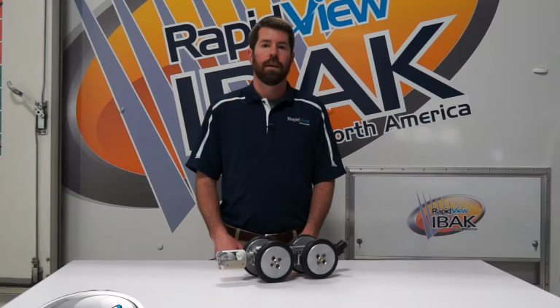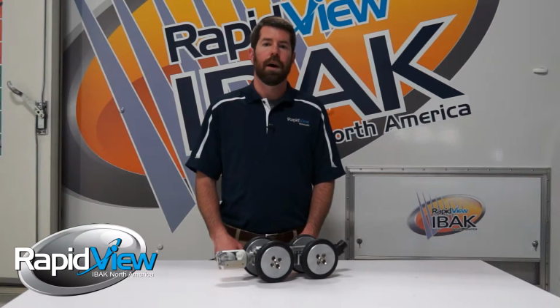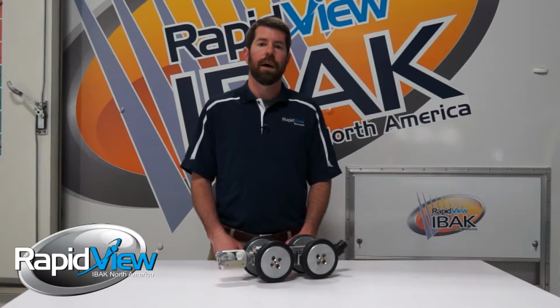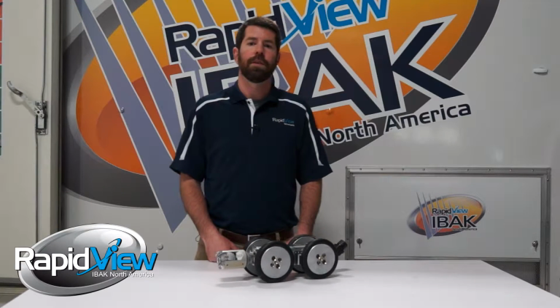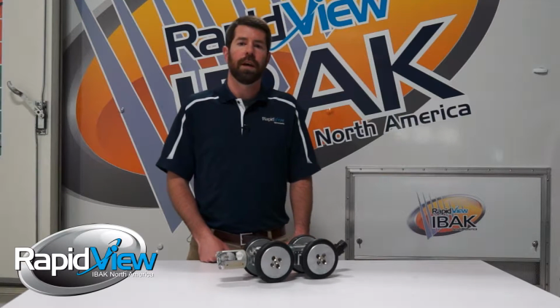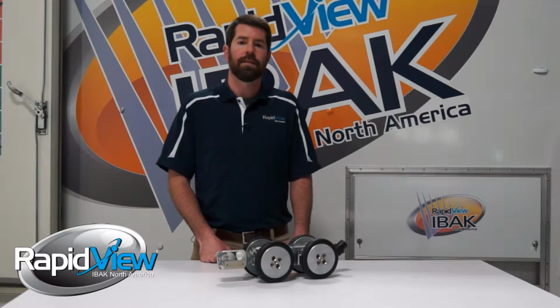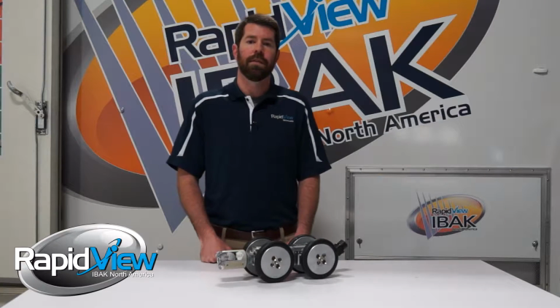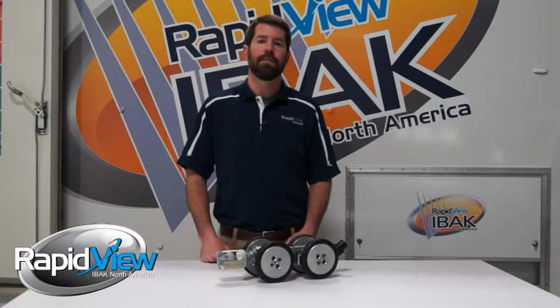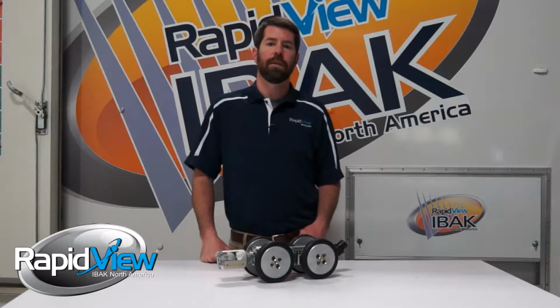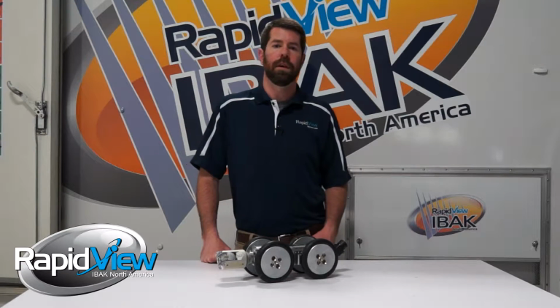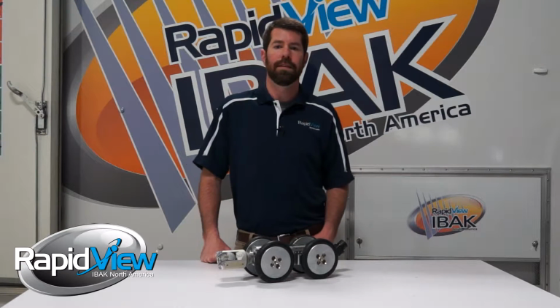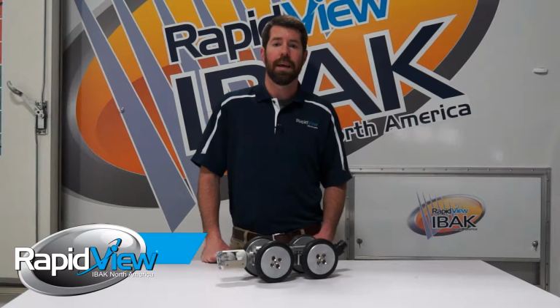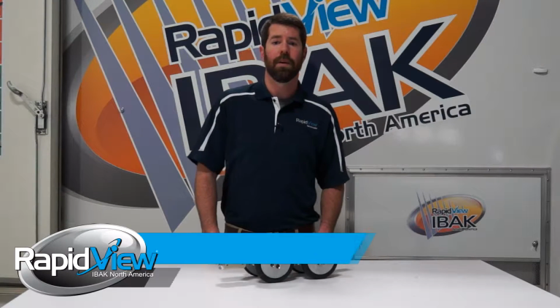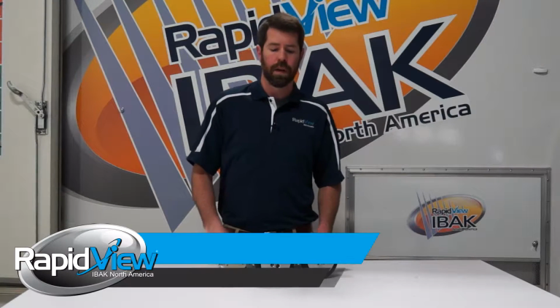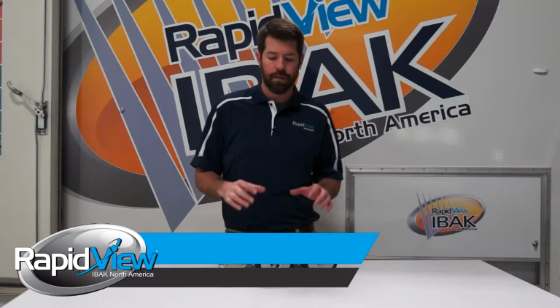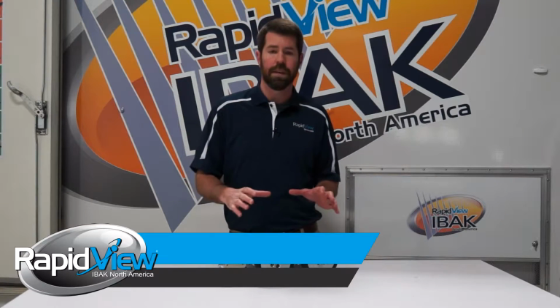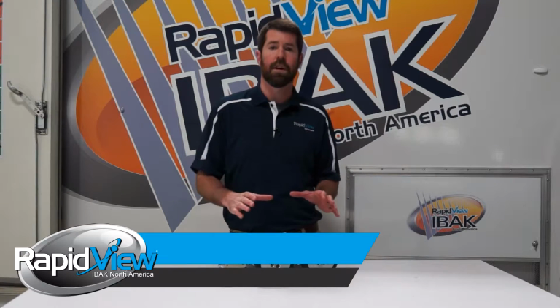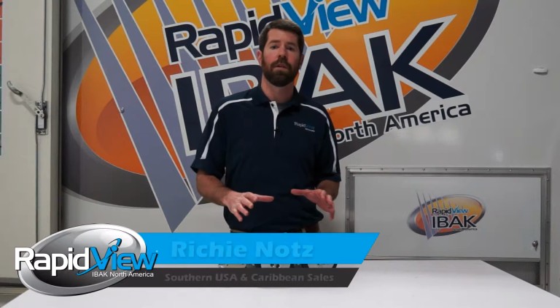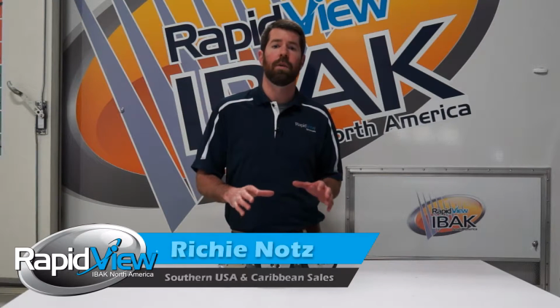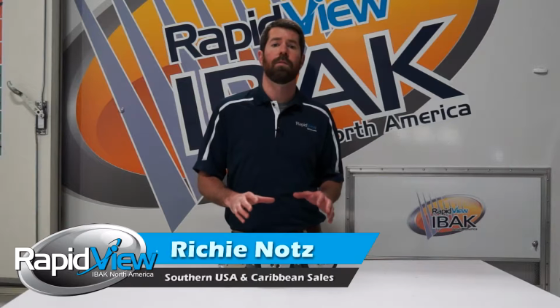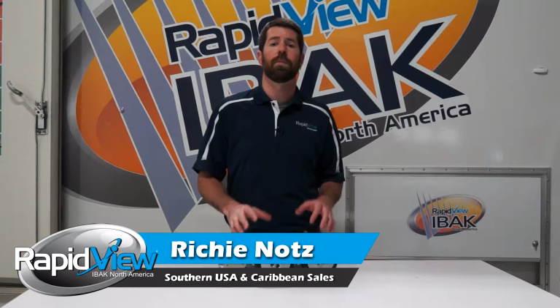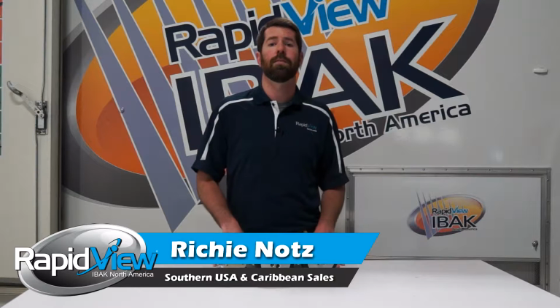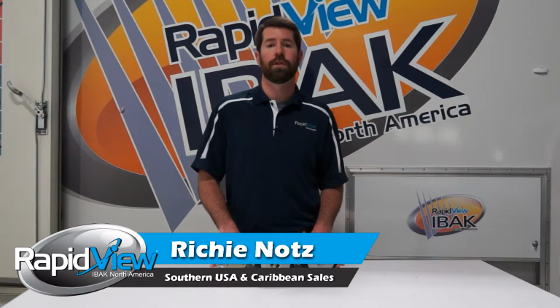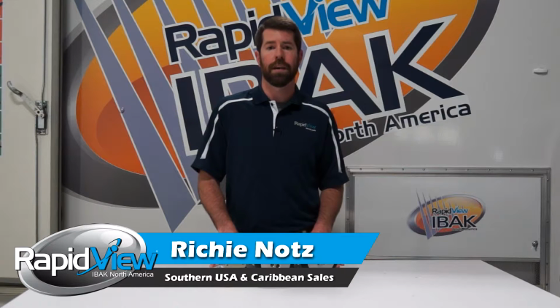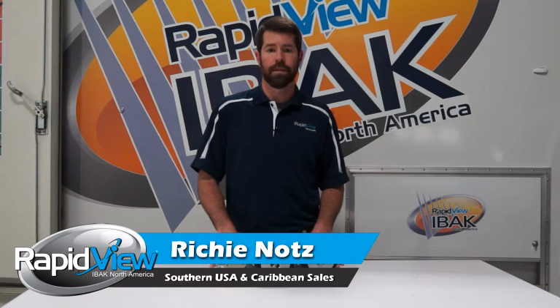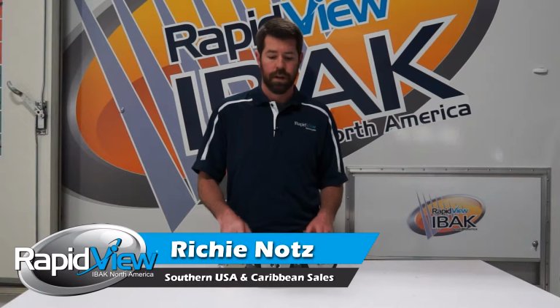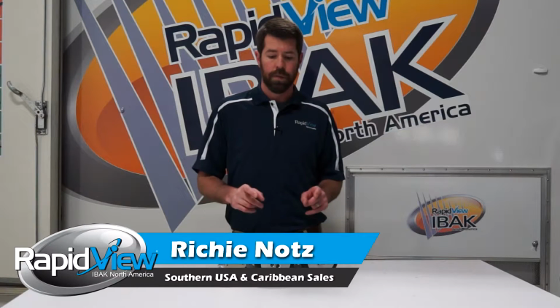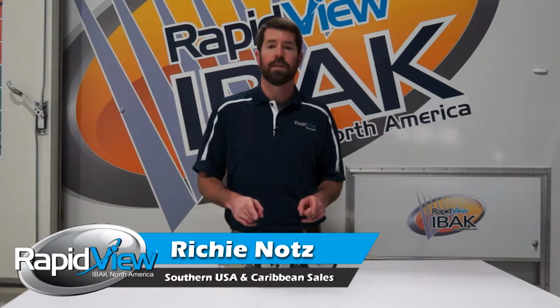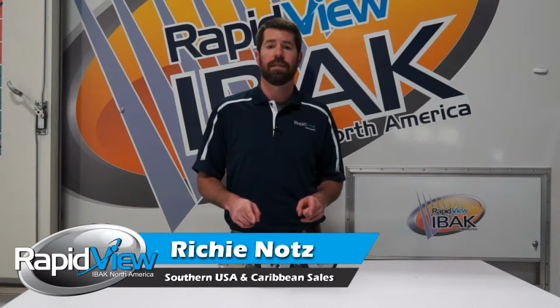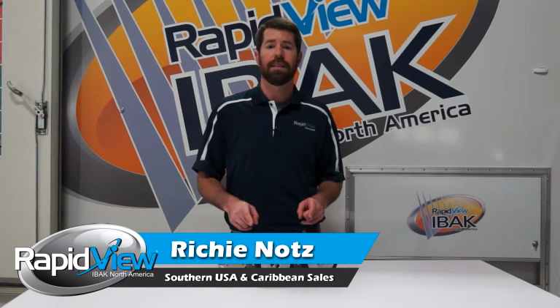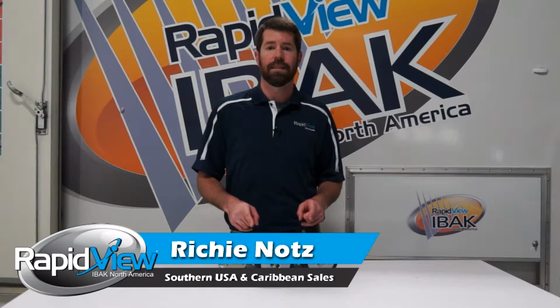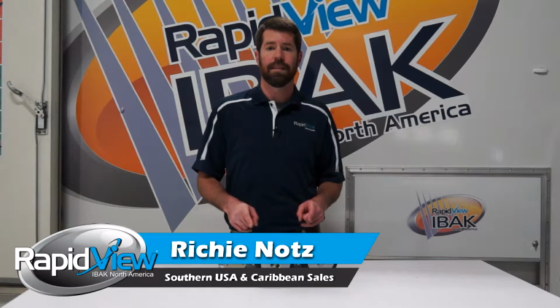Hi, I'm Richie Knott here at RapidView, and today we're going to focus on one of our most popular tractors, which is the T66.